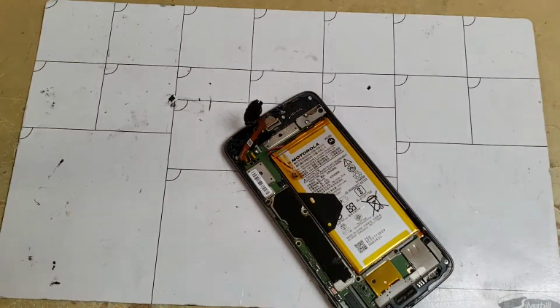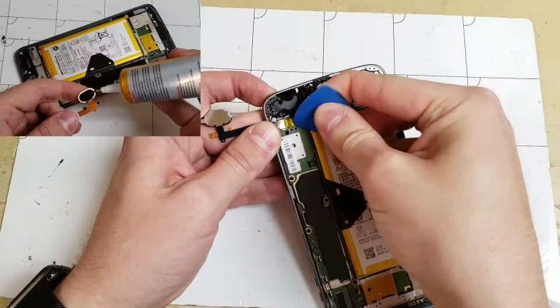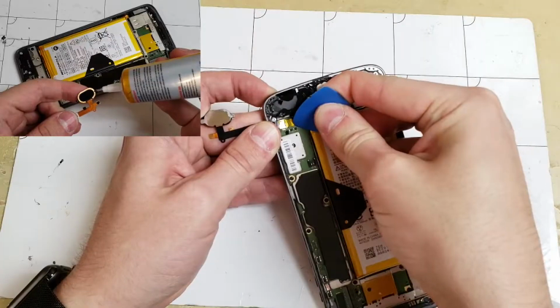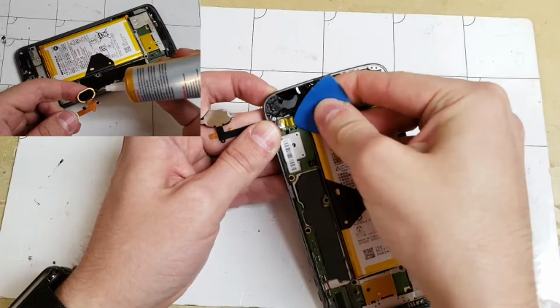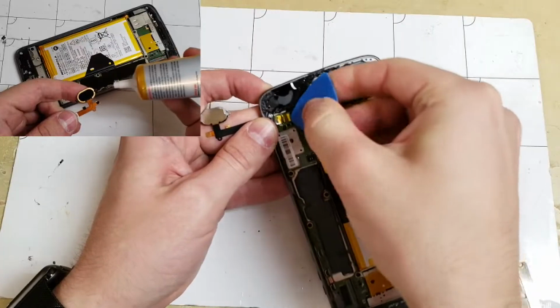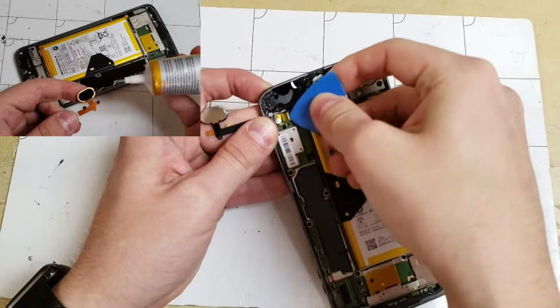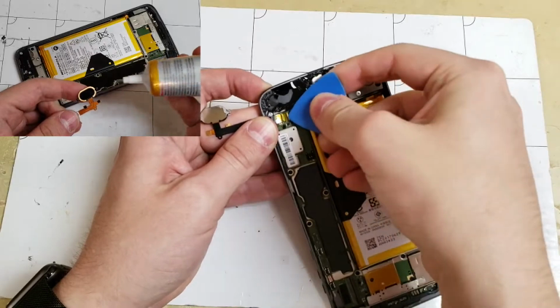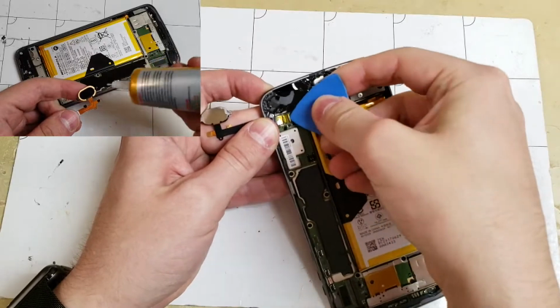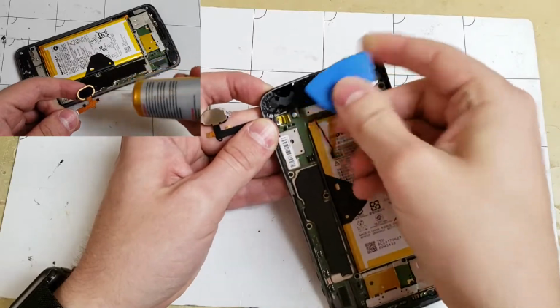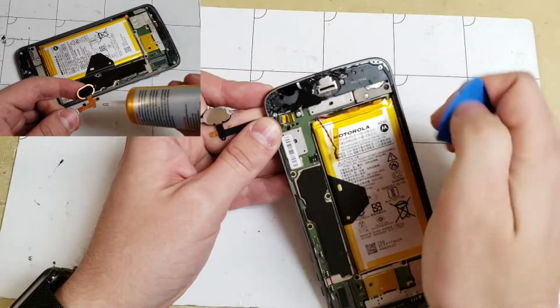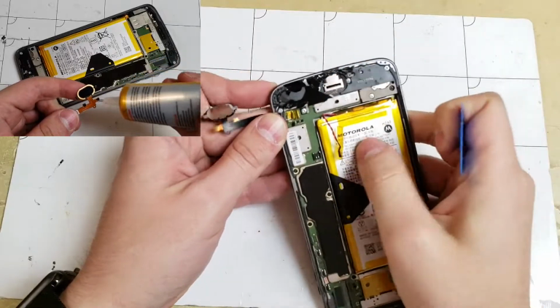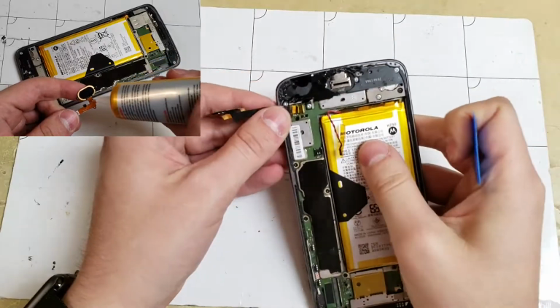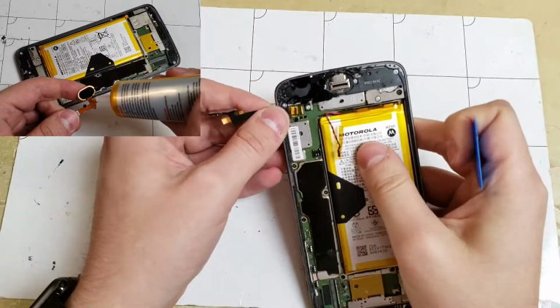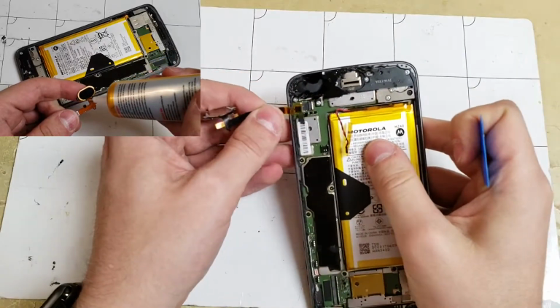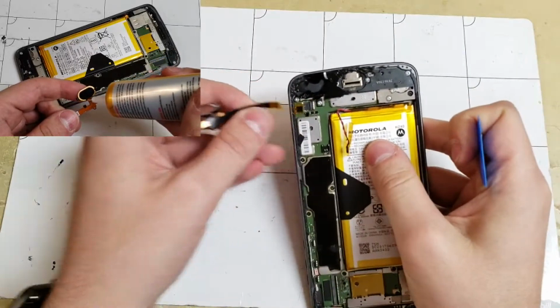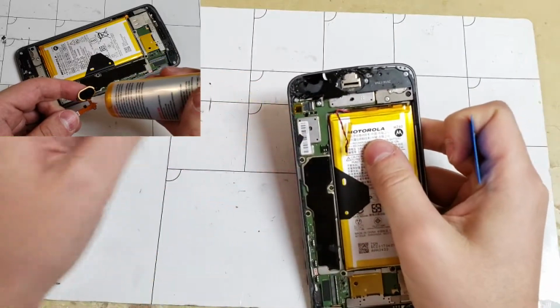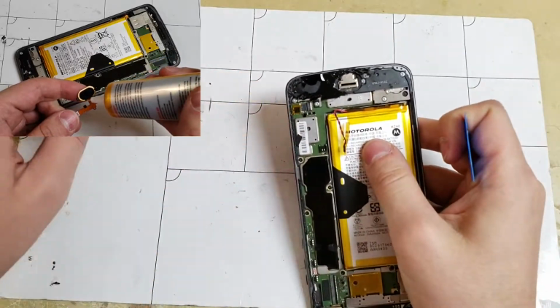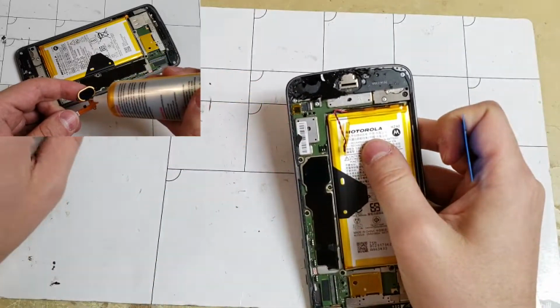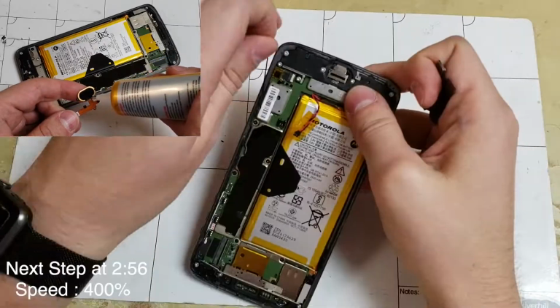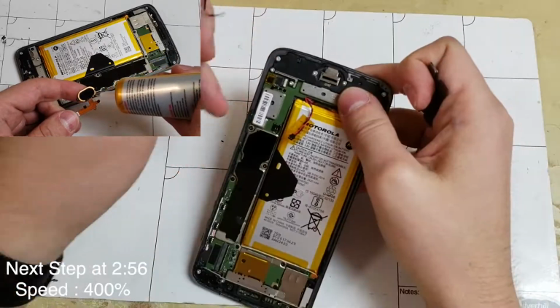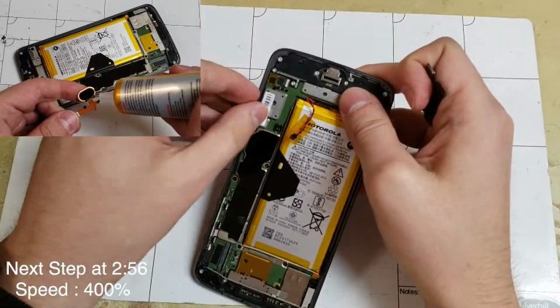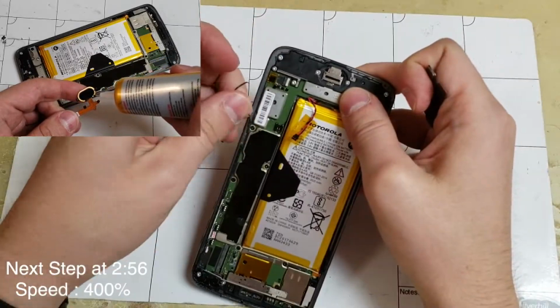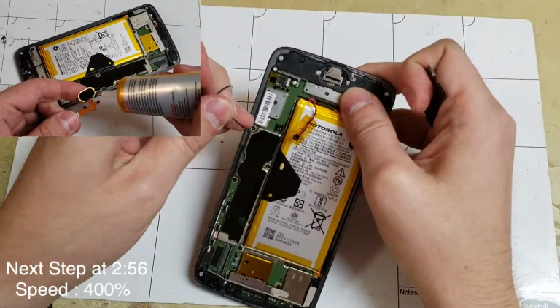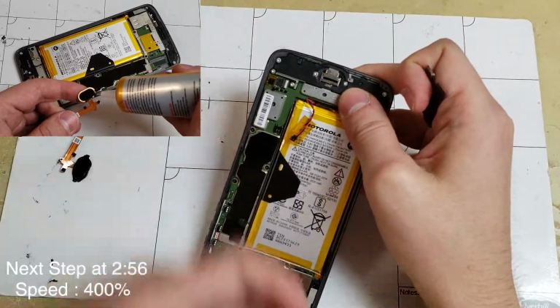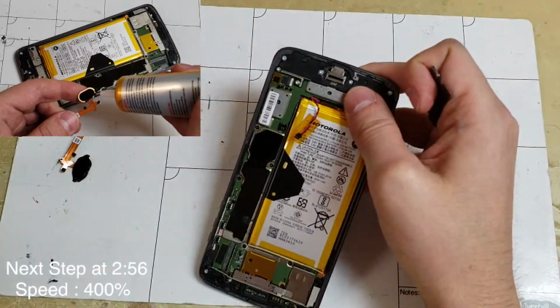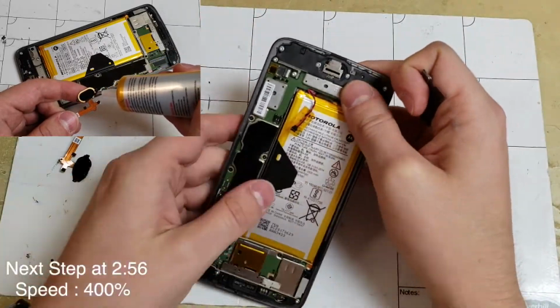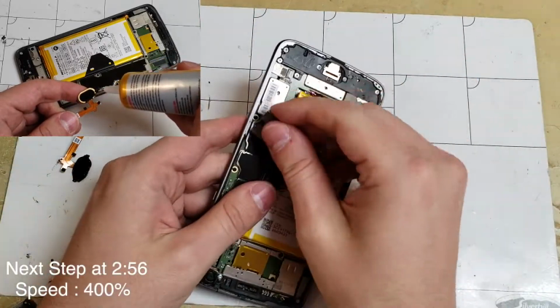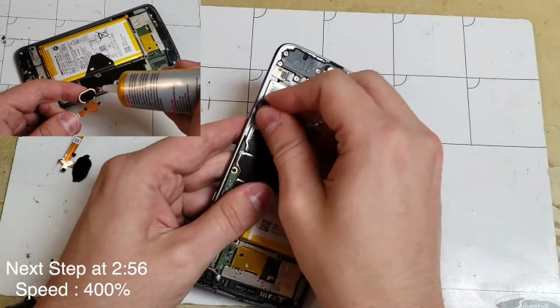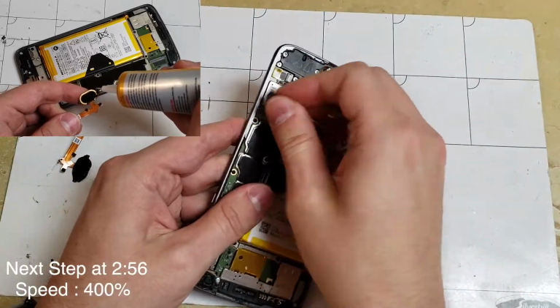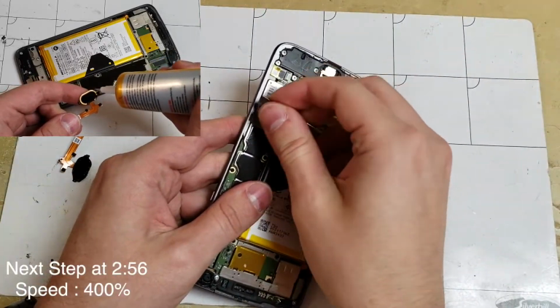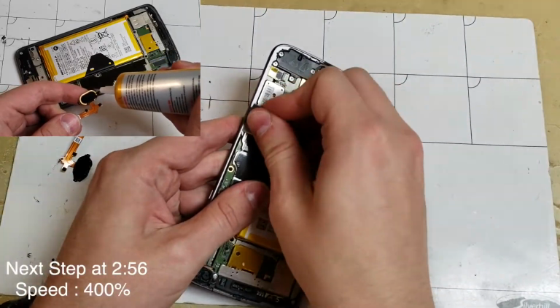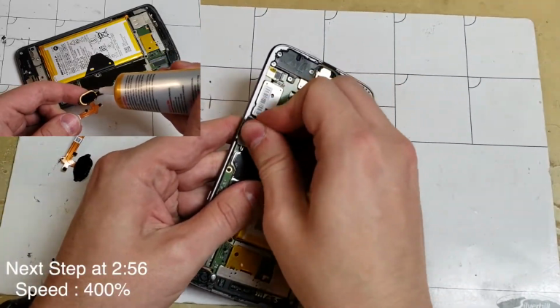You can add some more glue to the fingerprint scanner and set it into the screen so we can let it sit for a while.